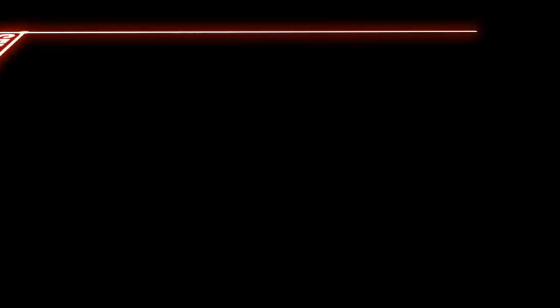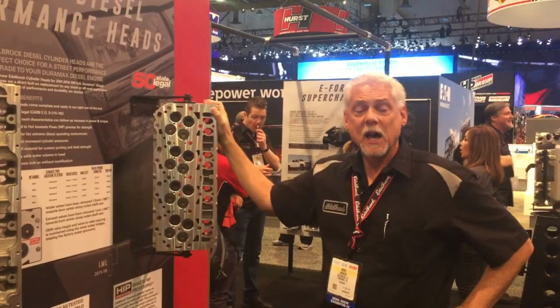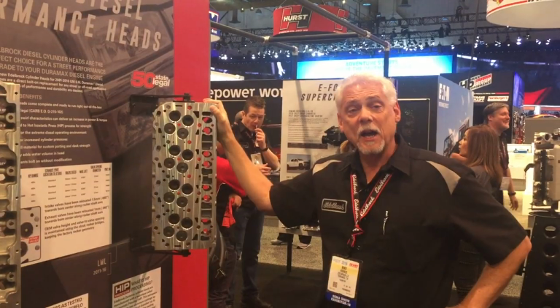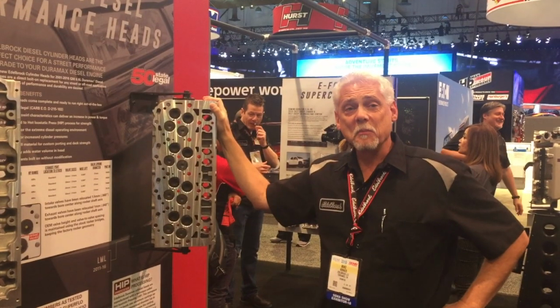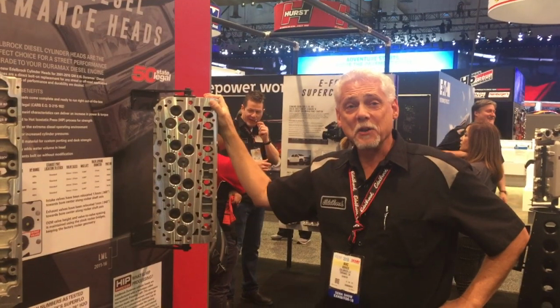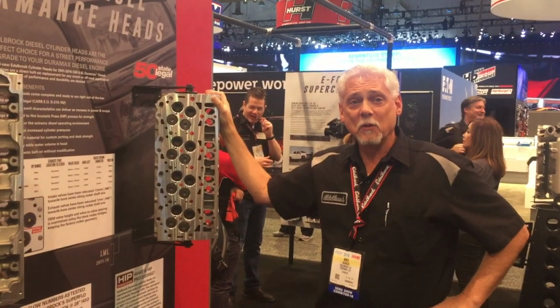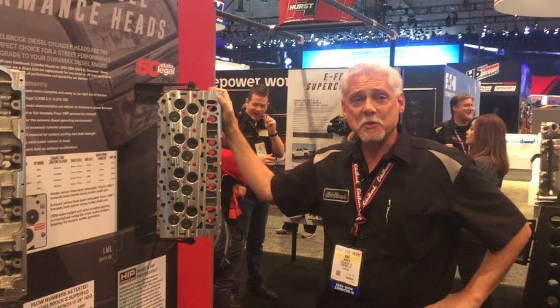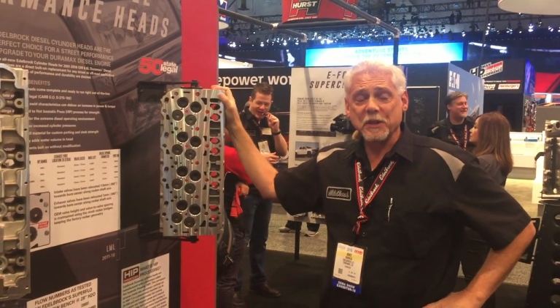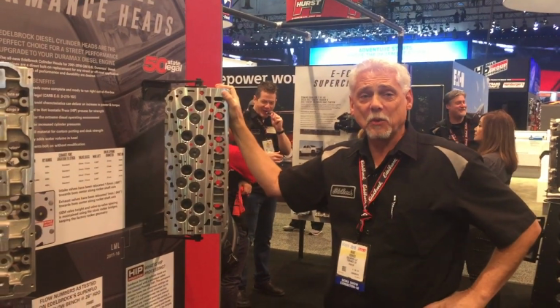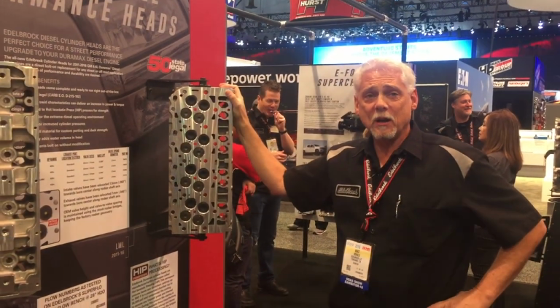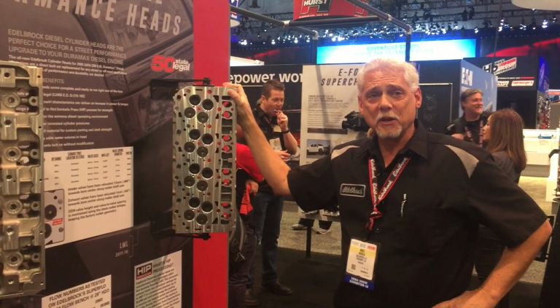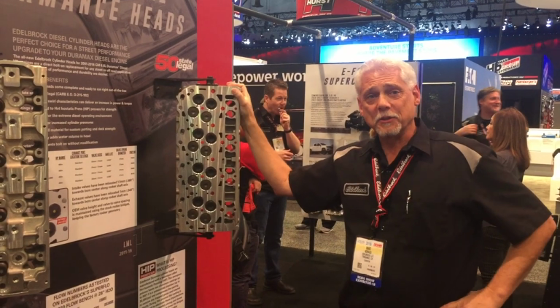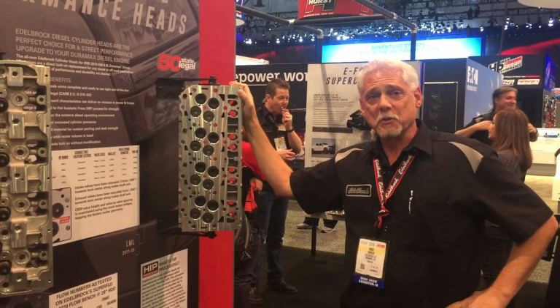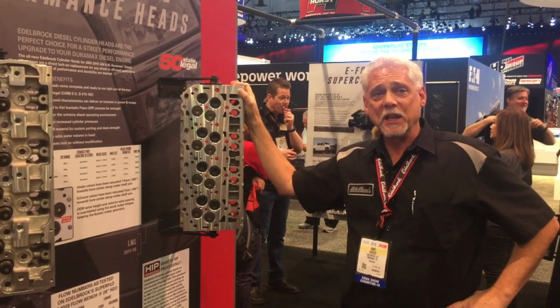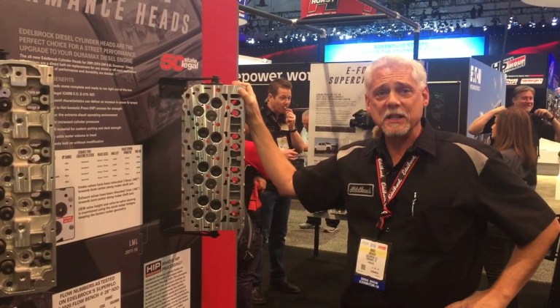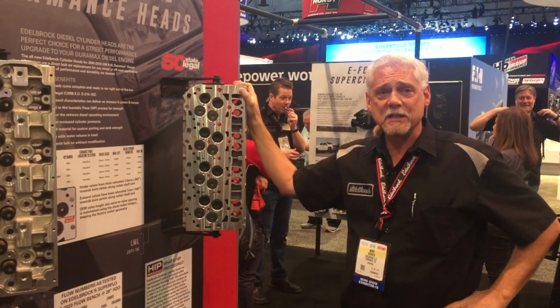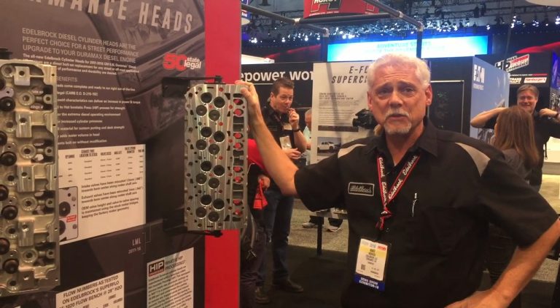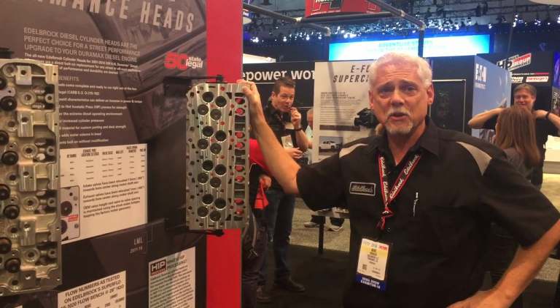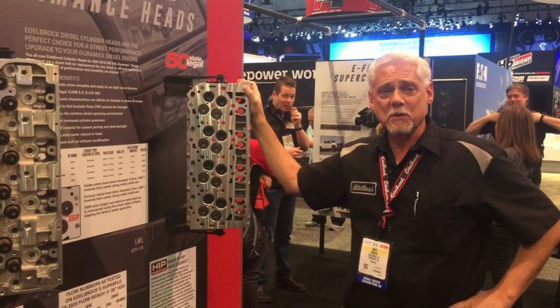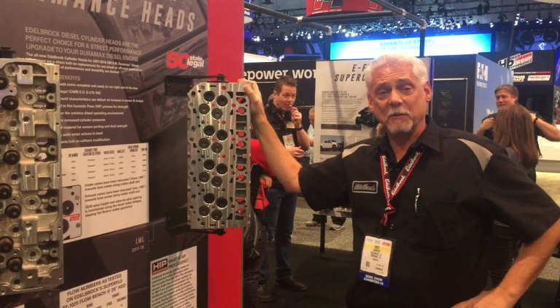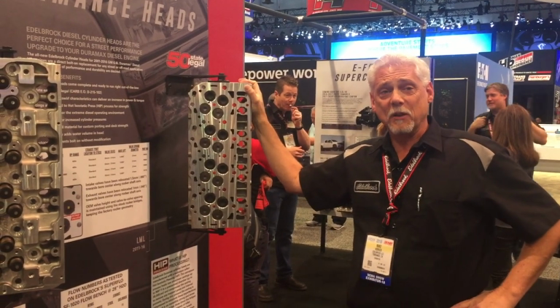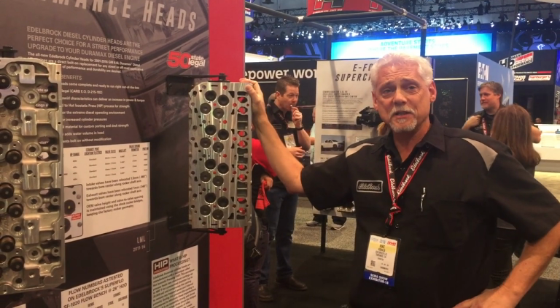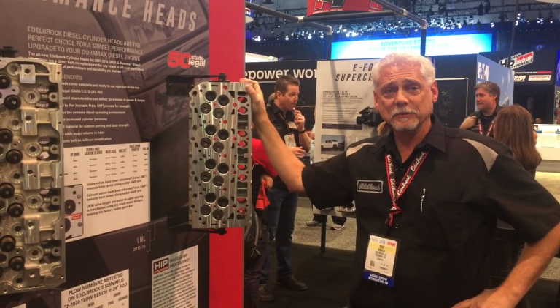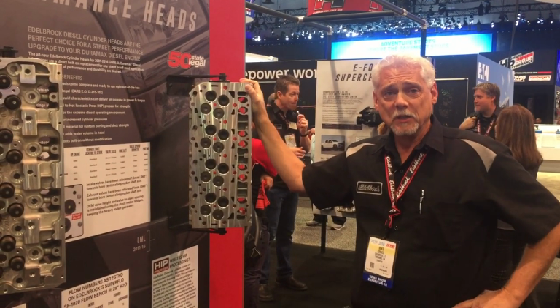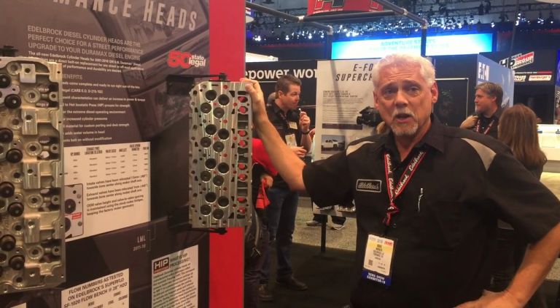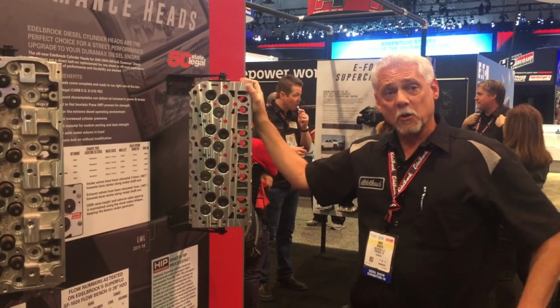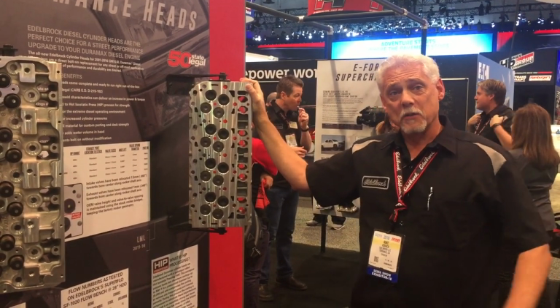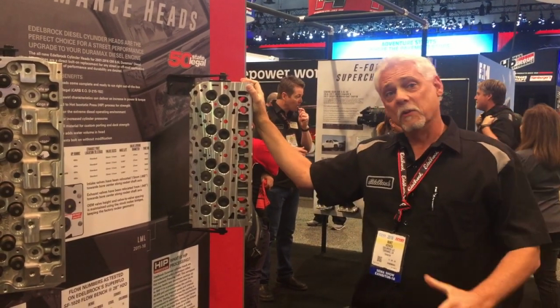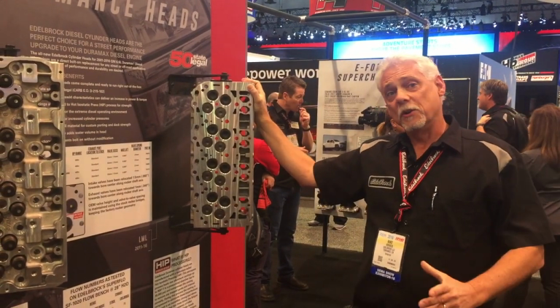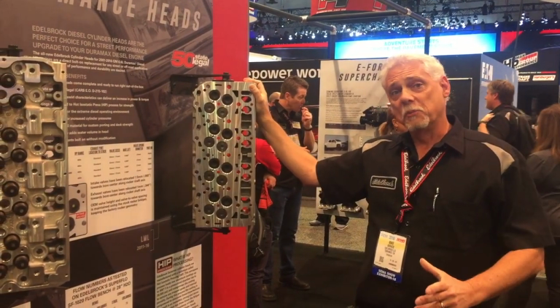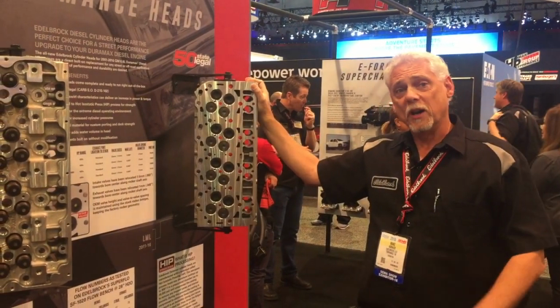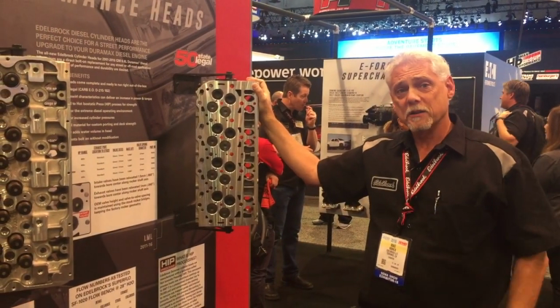Hi, I'm Mike Kovach with Edelbrock. We're here at the 2018 SEMA show with Summit Racing going over some of our new products.